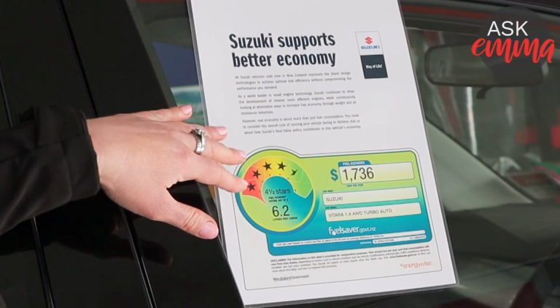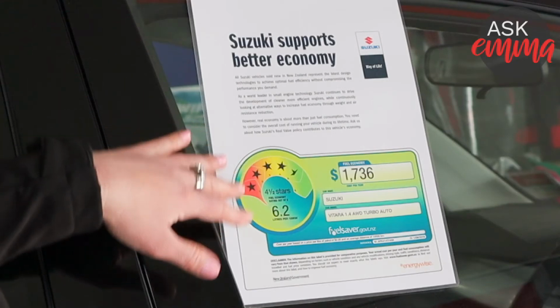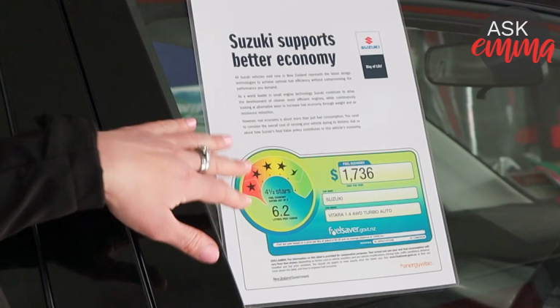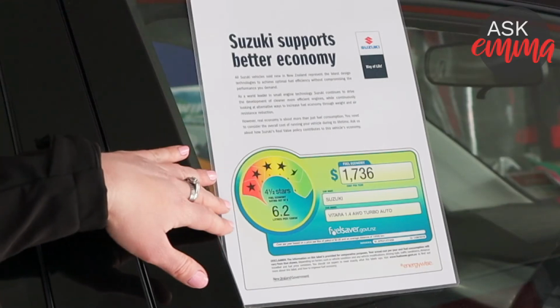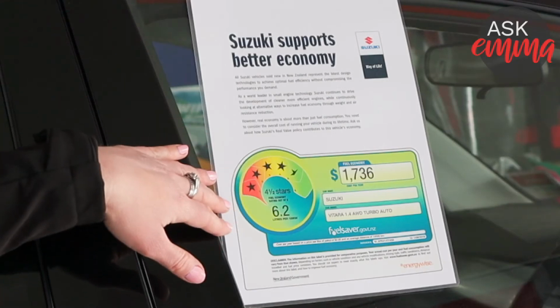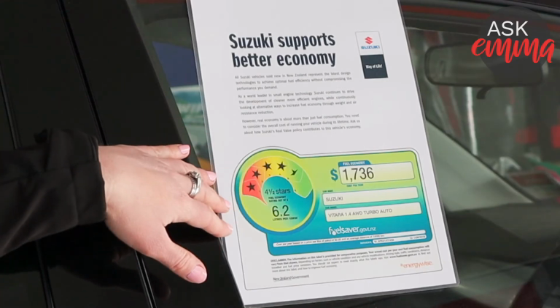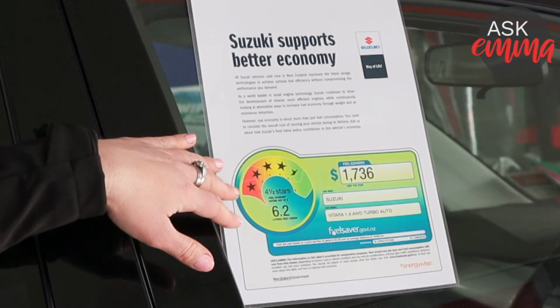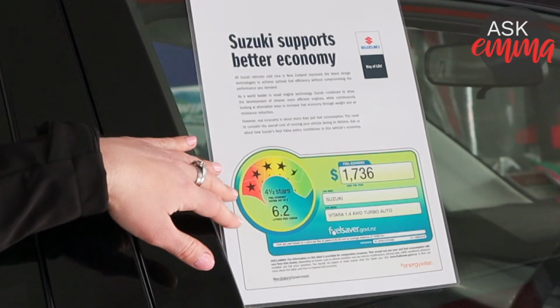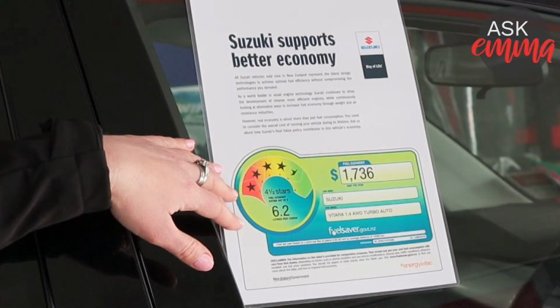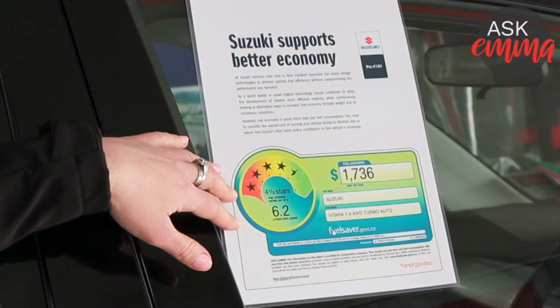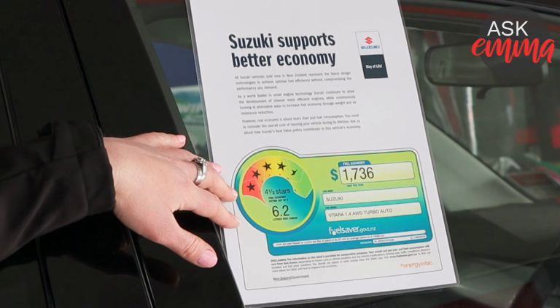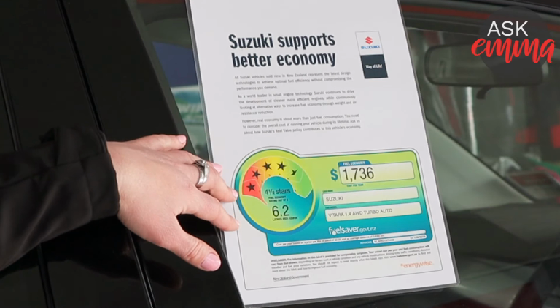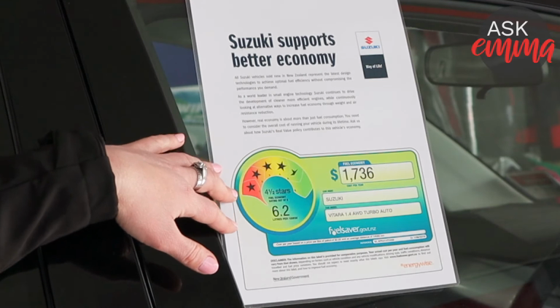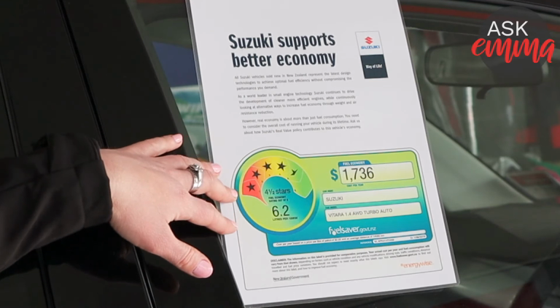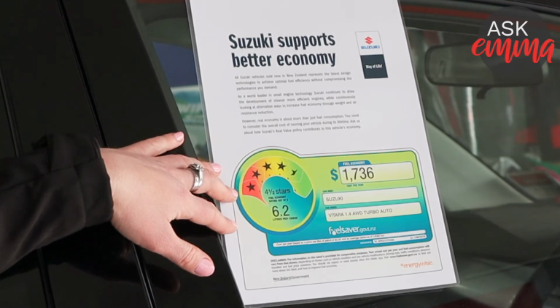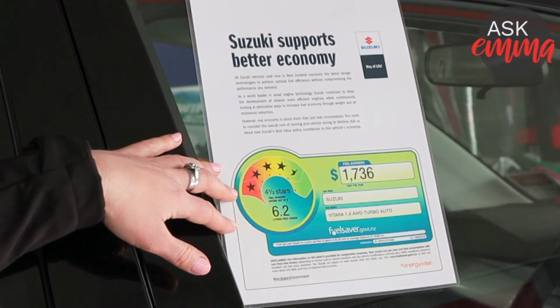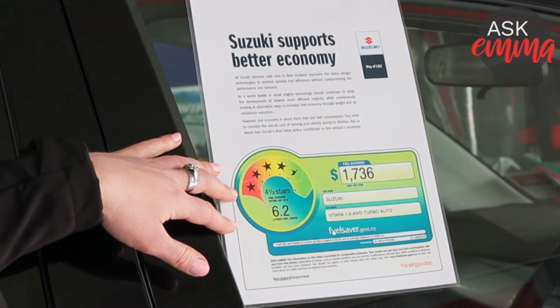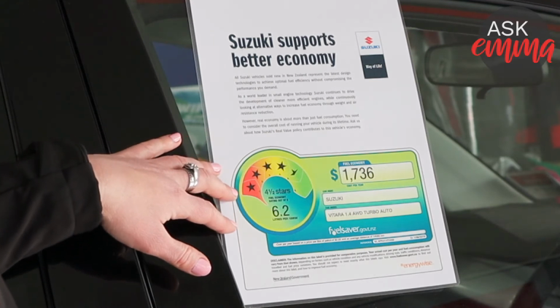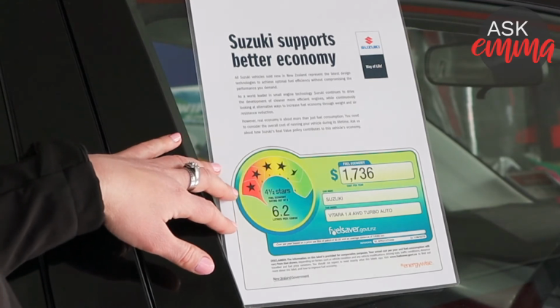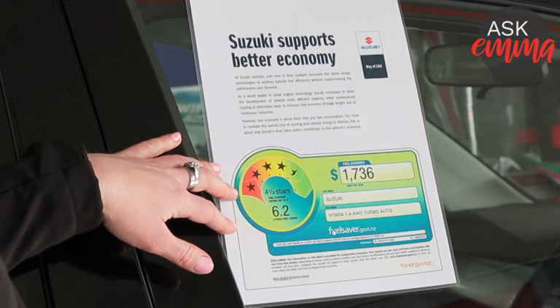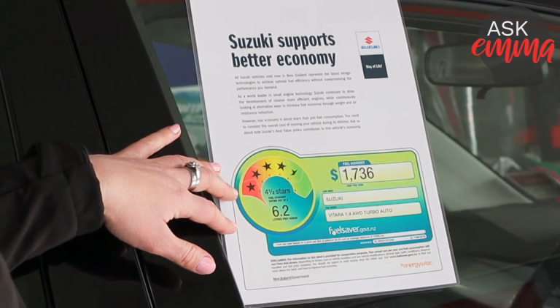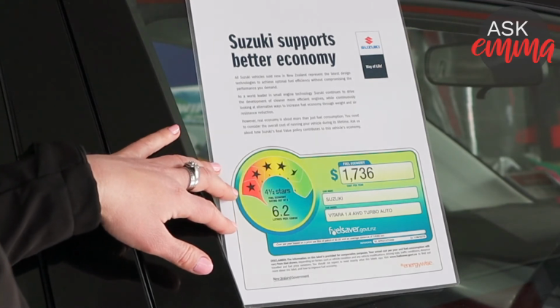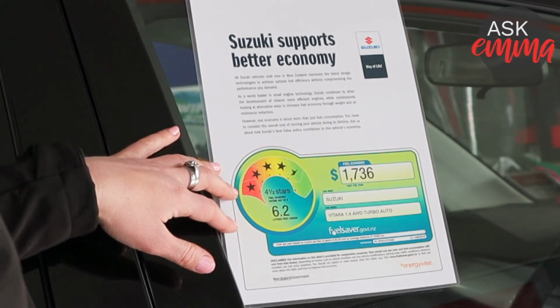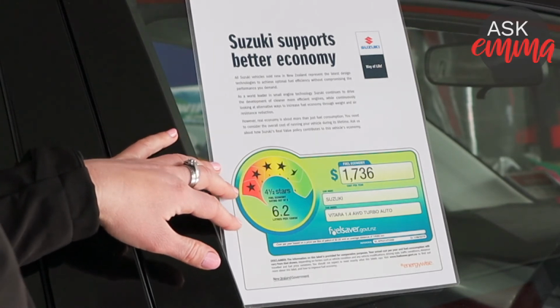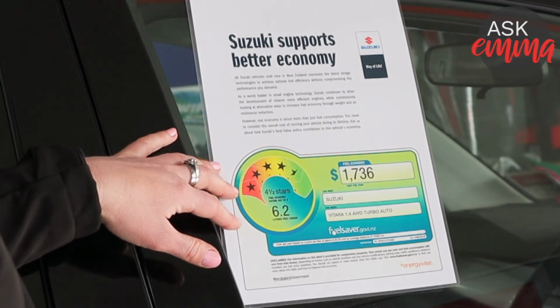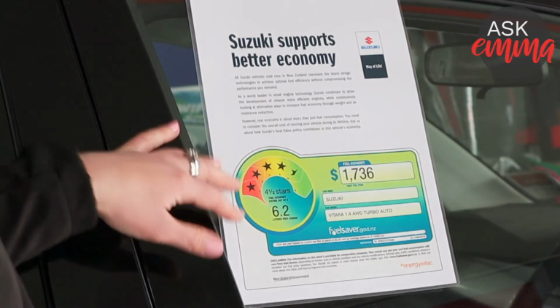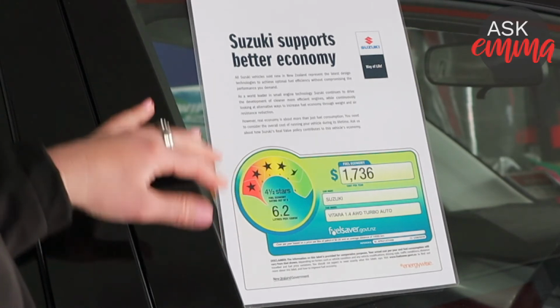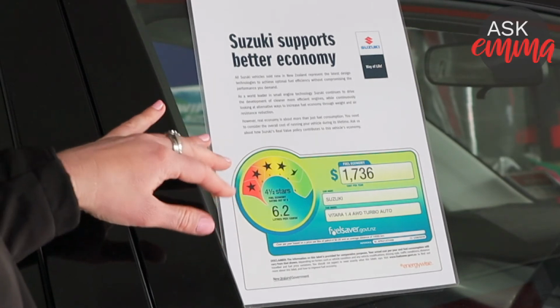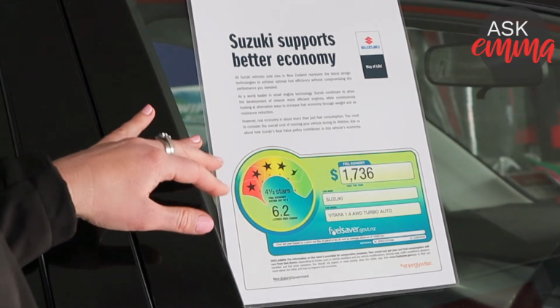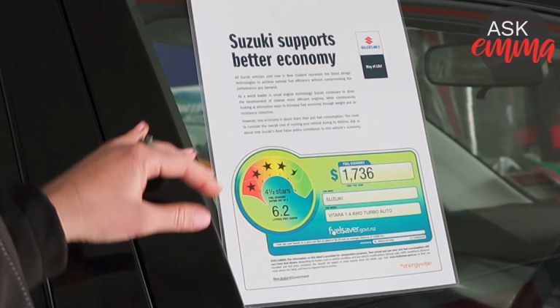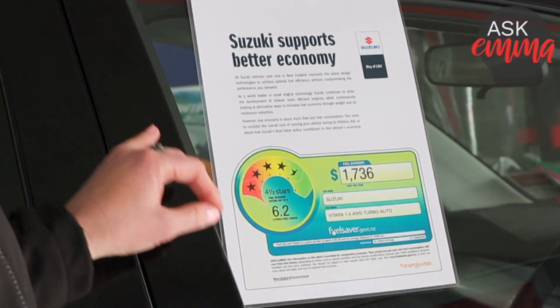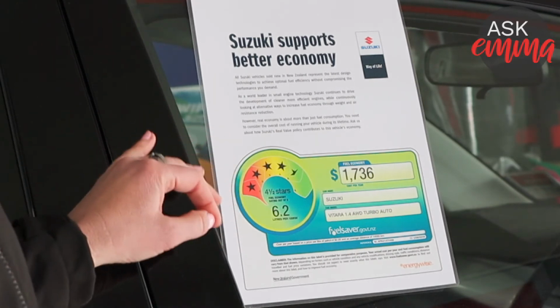Starting on this side, we've got the star rating — this is rated out of six stars, and it's more used as a comparison tool.